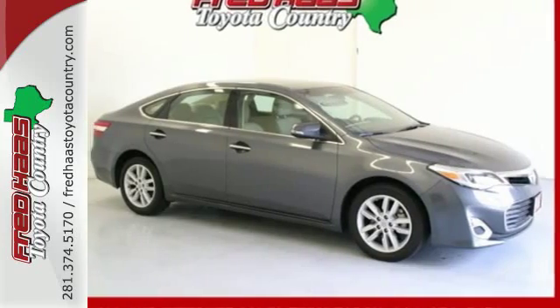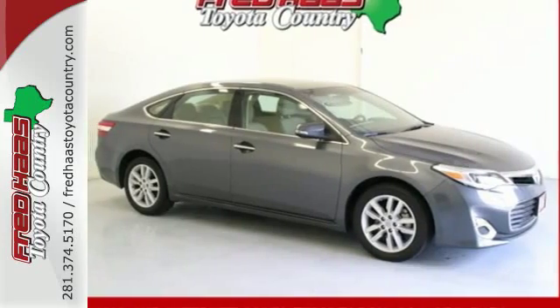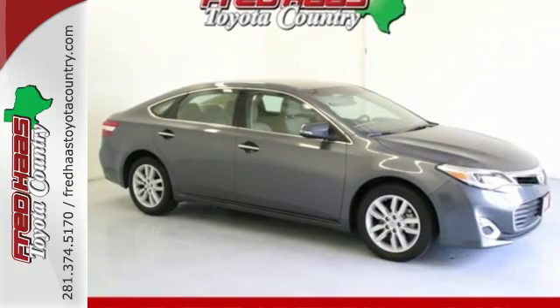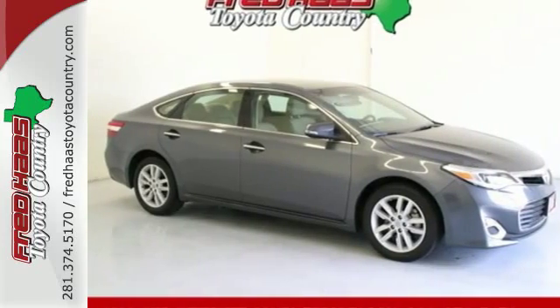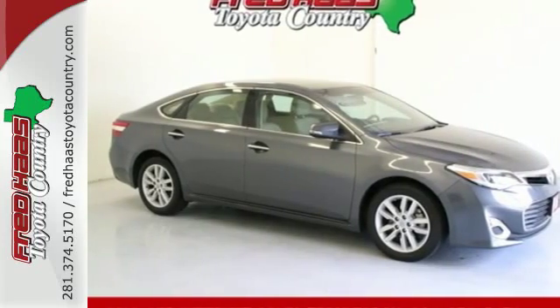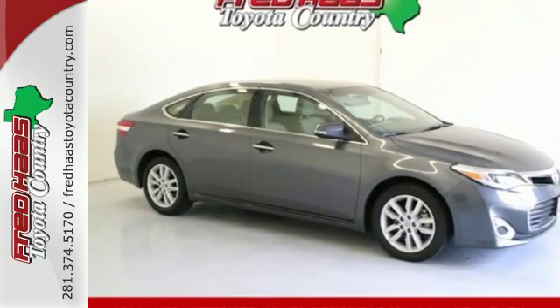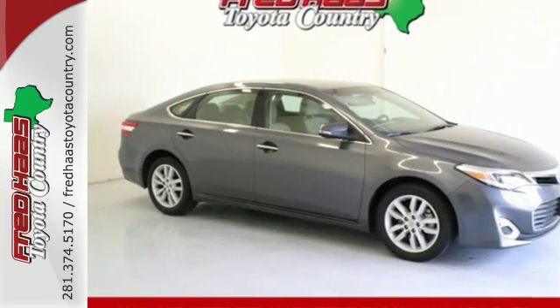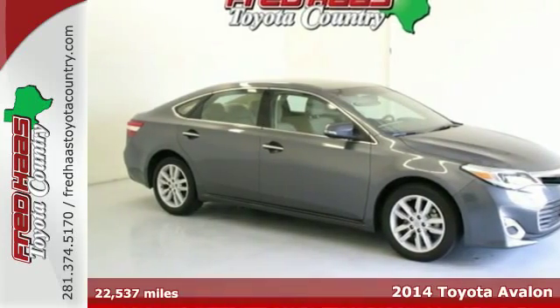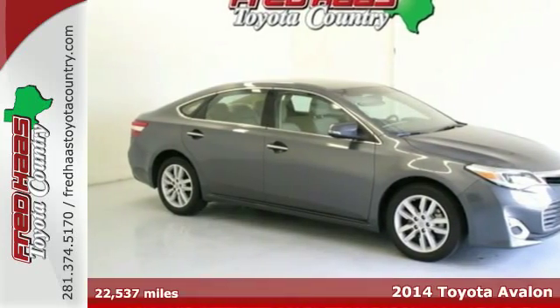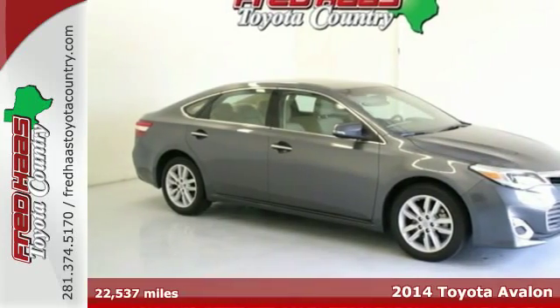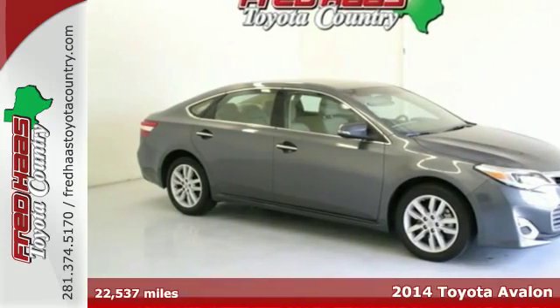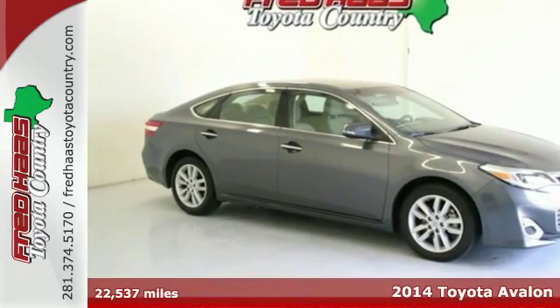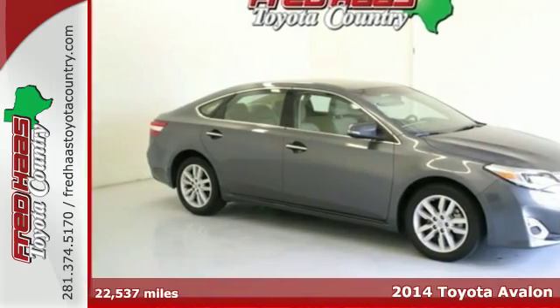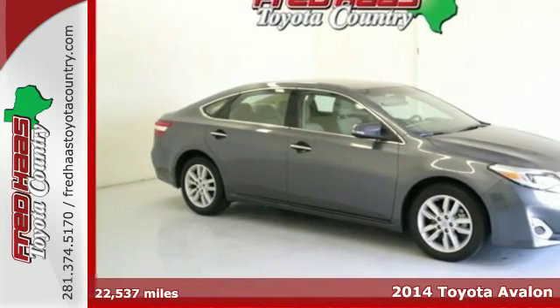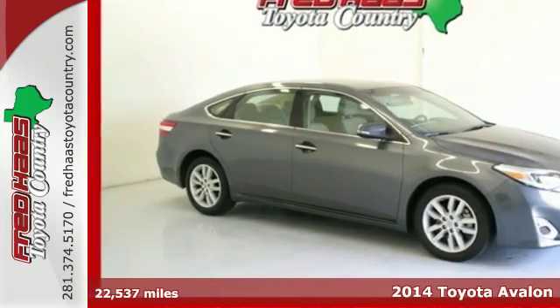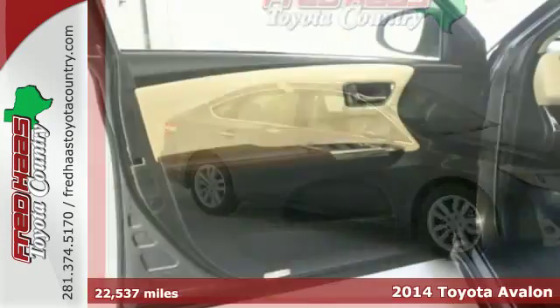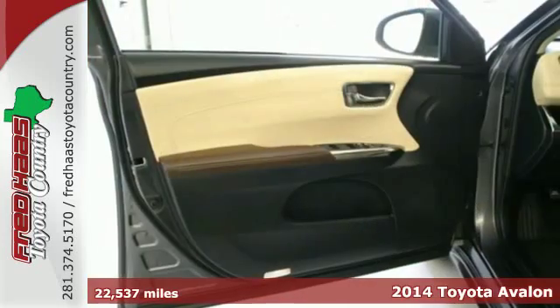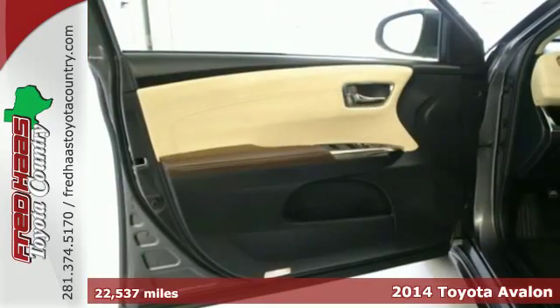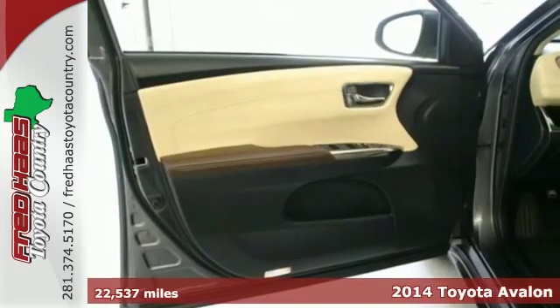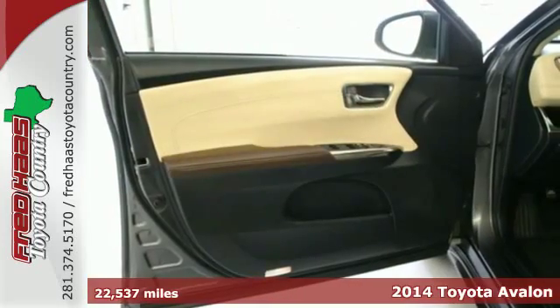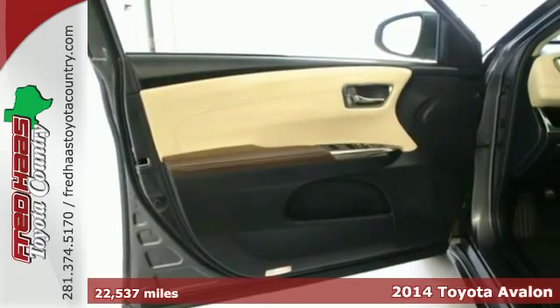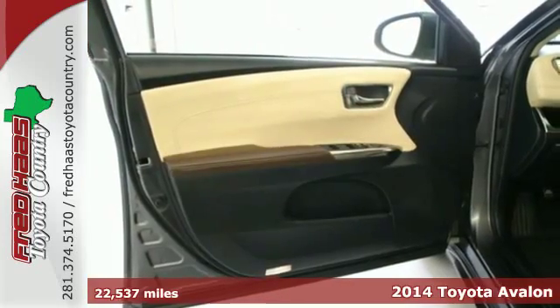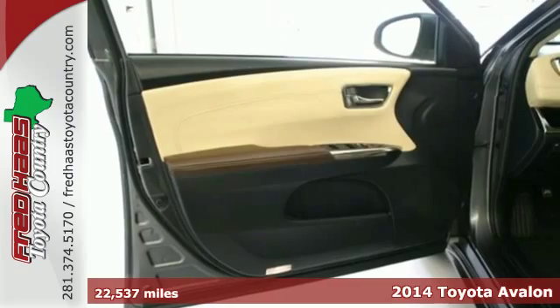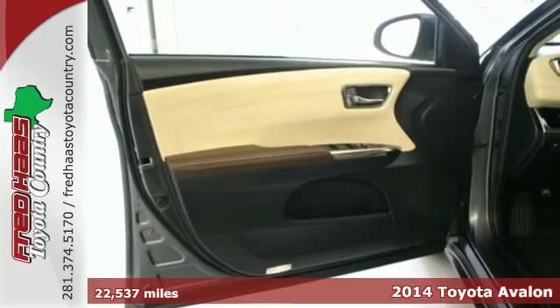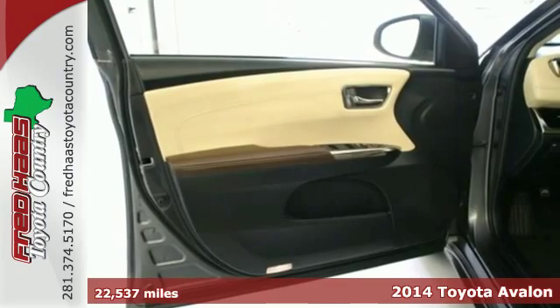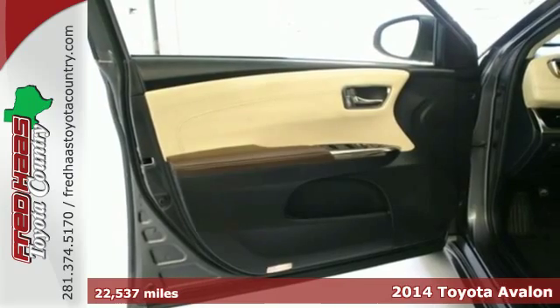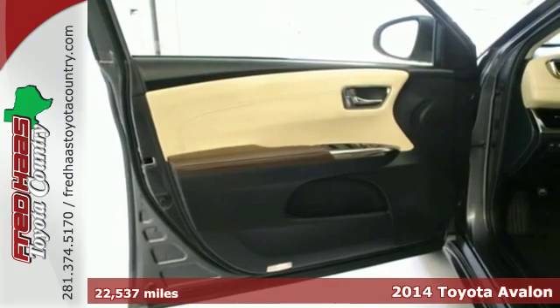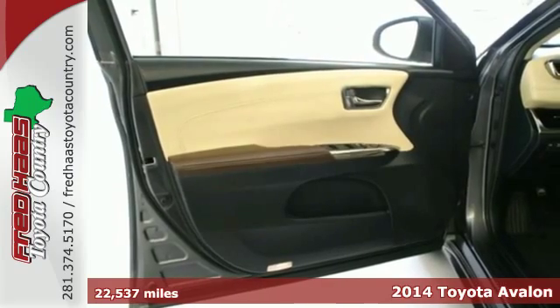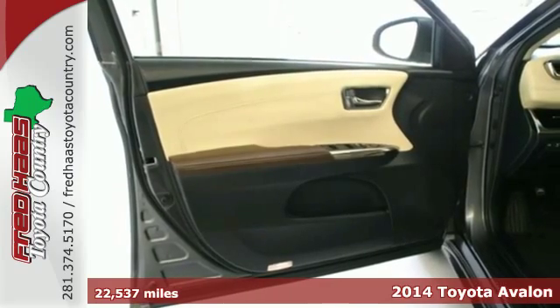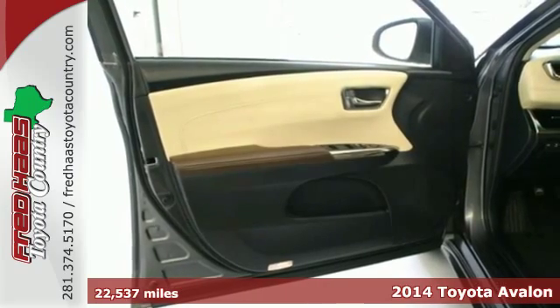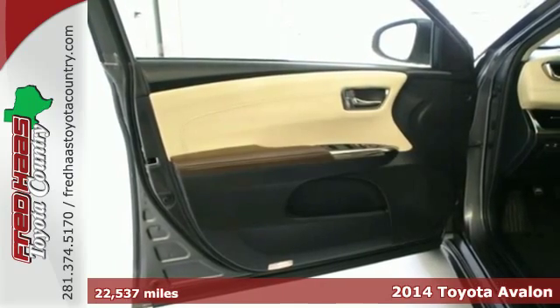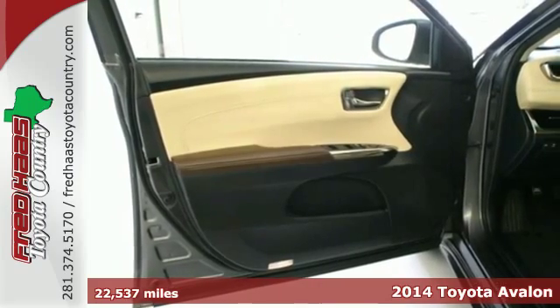Here's a 2014 Toyota Avalon. Load up your family in this luxury designed sedan.